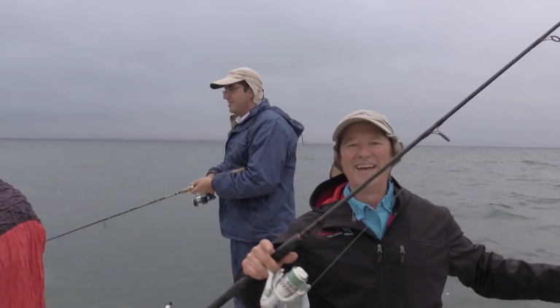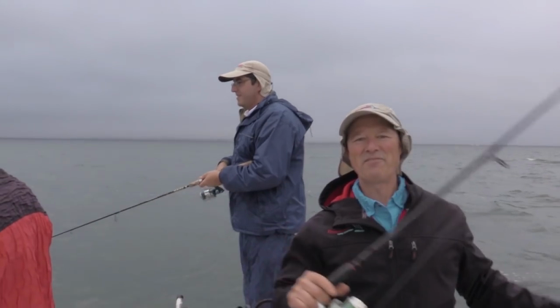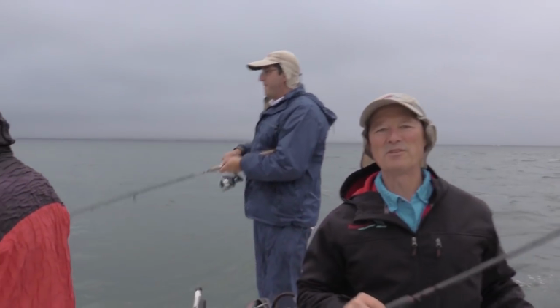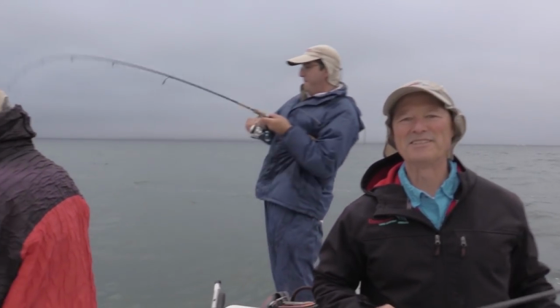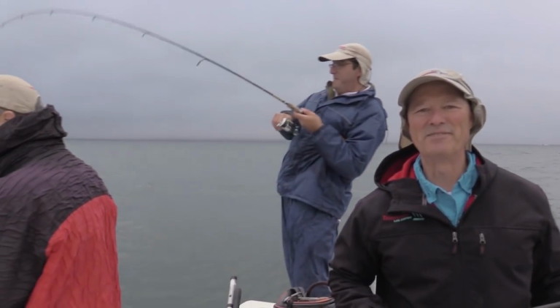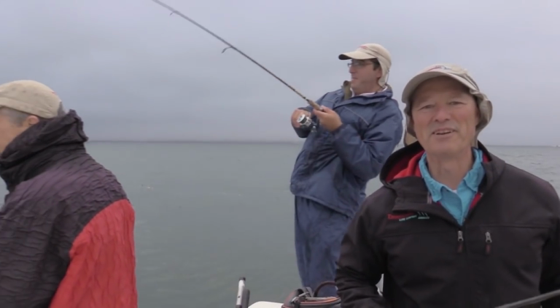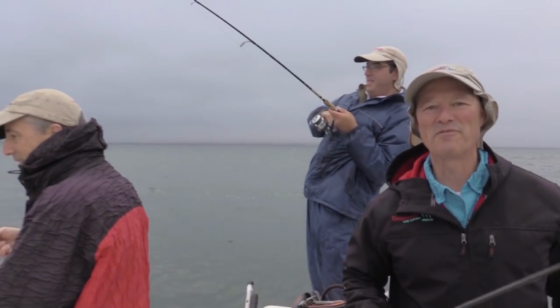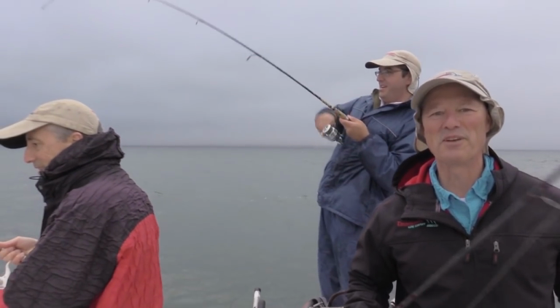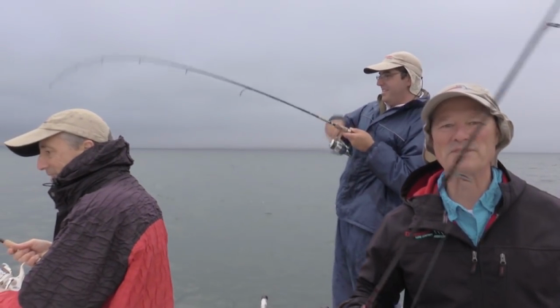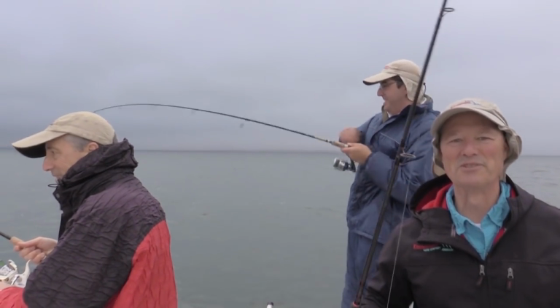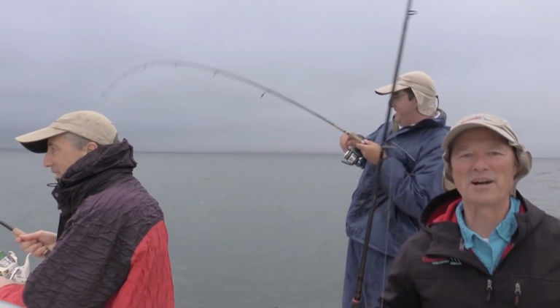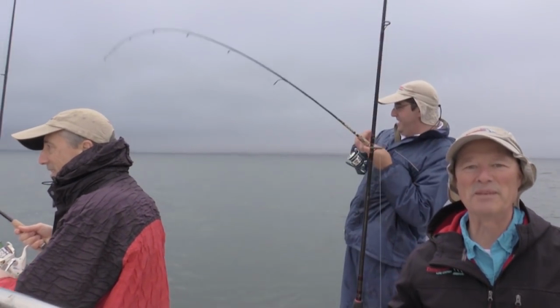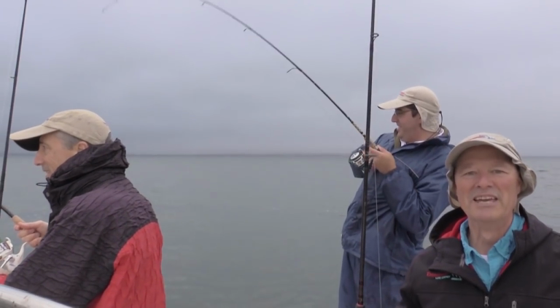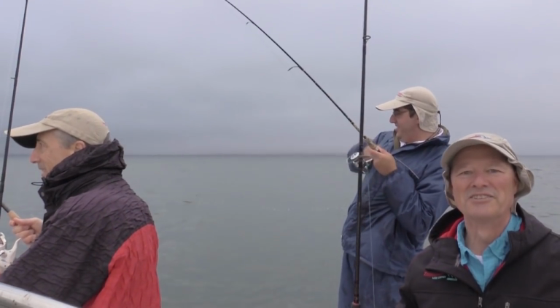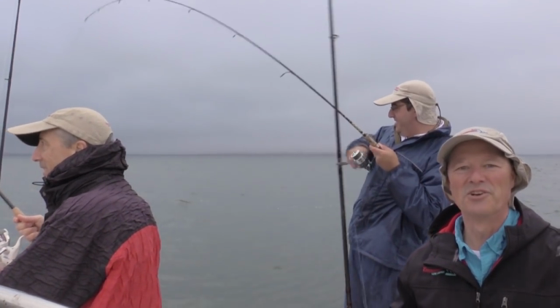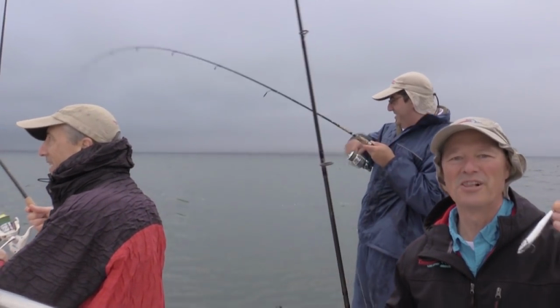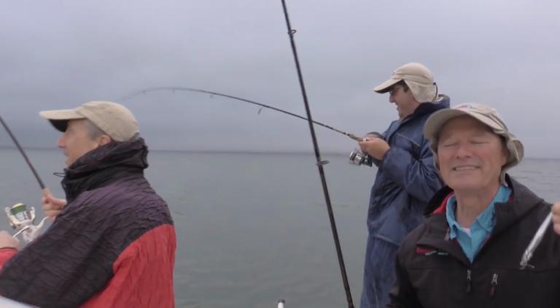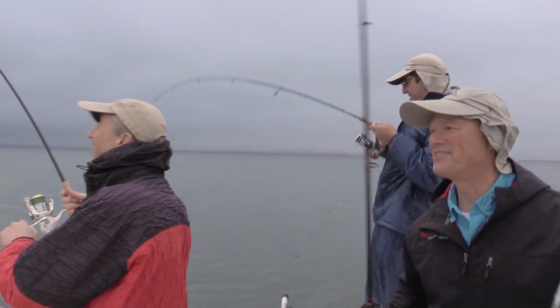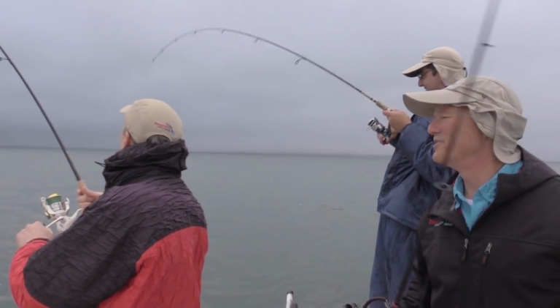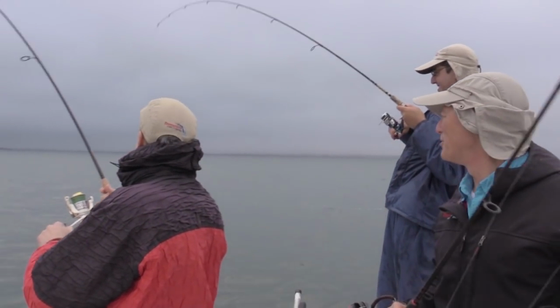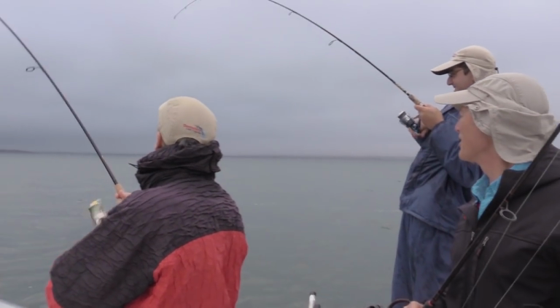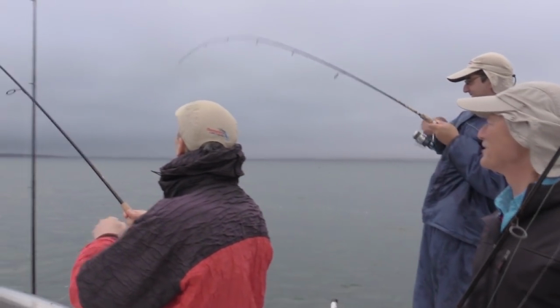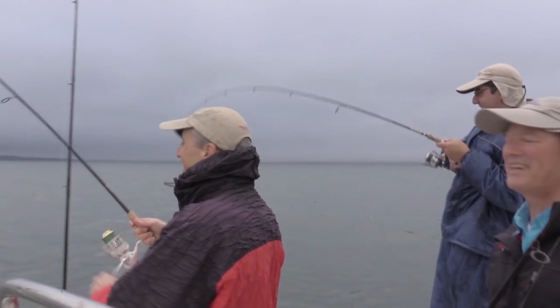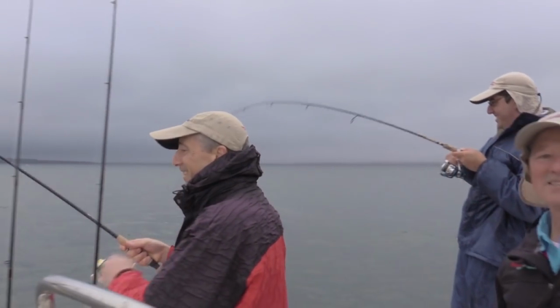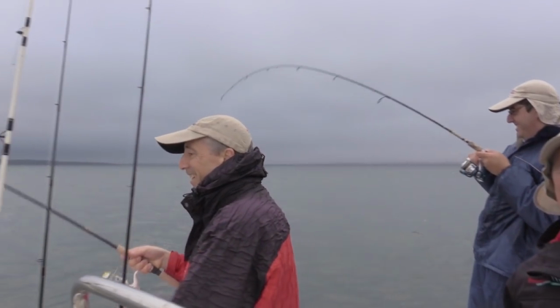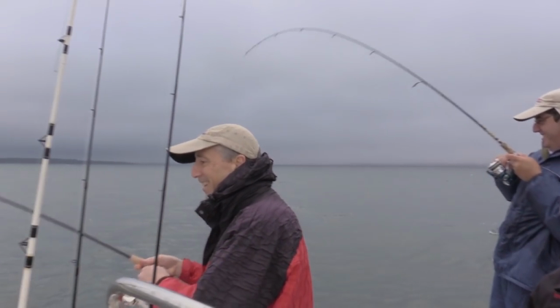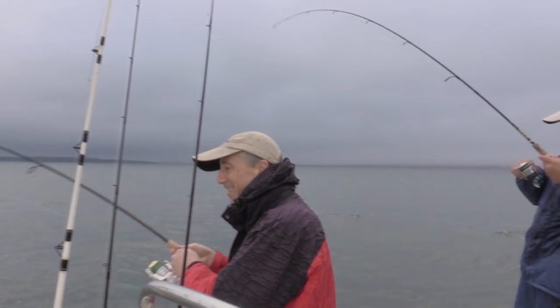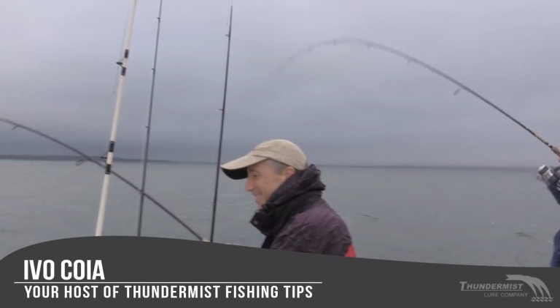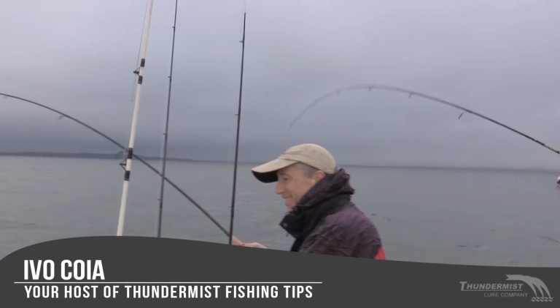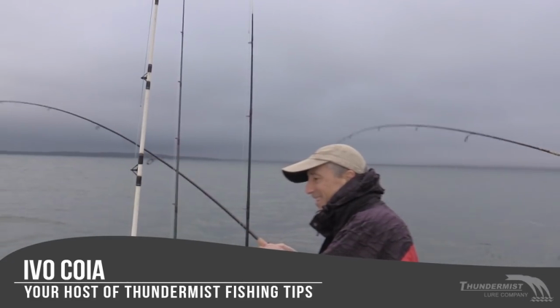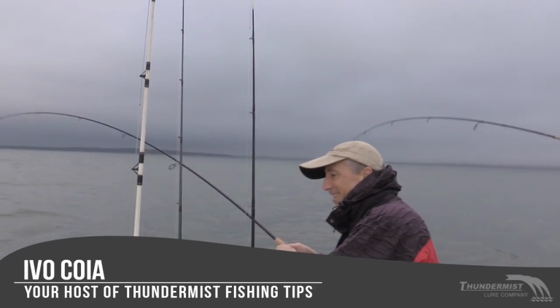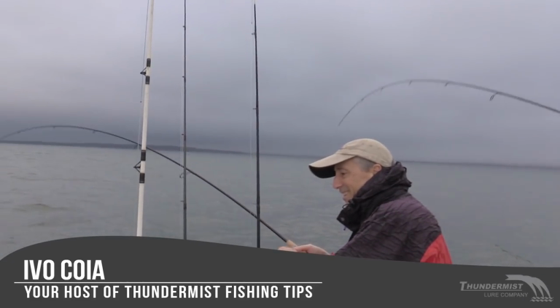Hi folks, it's Evo here from Thunimus Lure Company. So glad to see you and welcome to today's episode of Thunimus Fishing Tips.